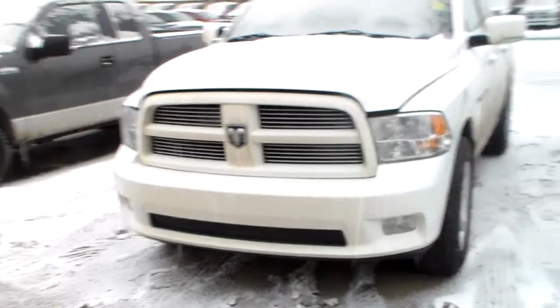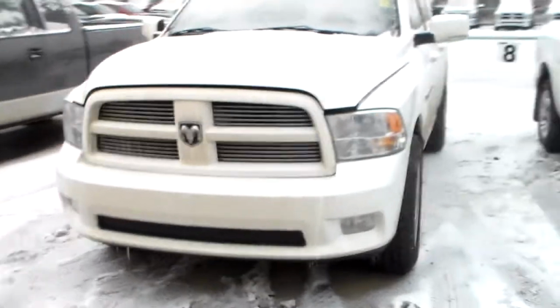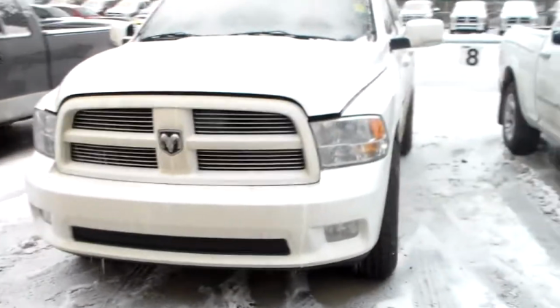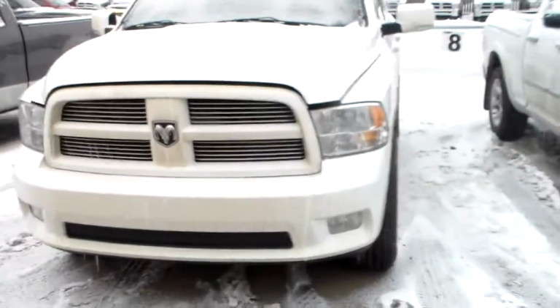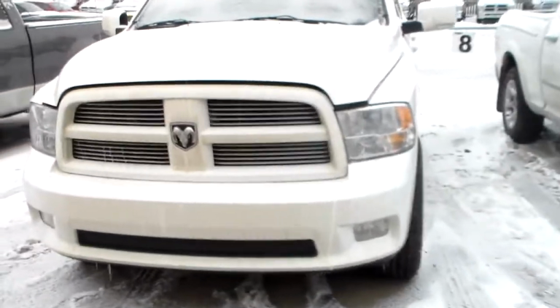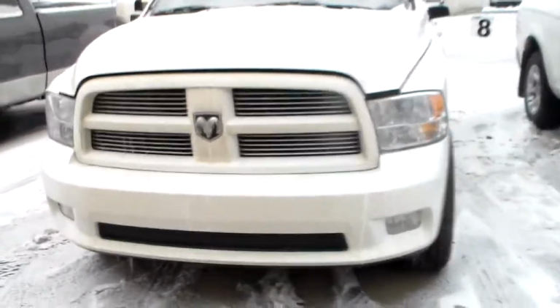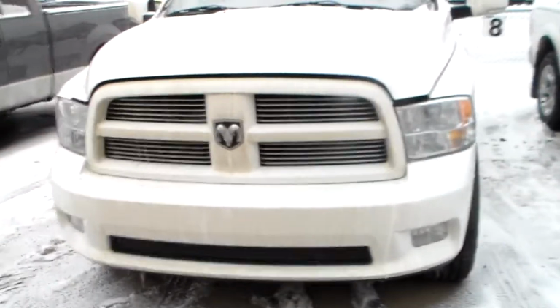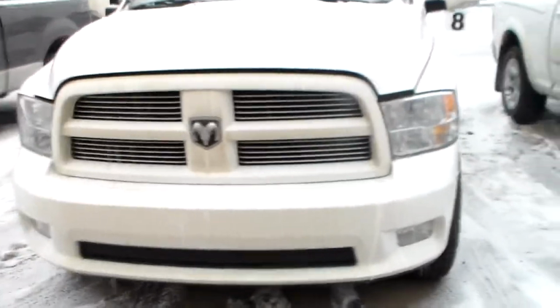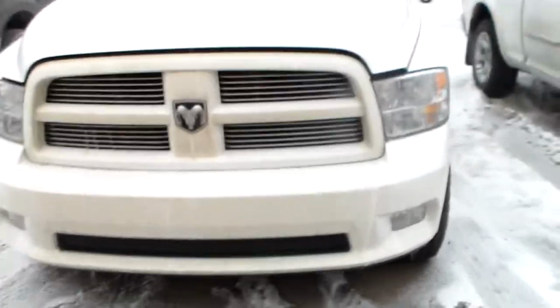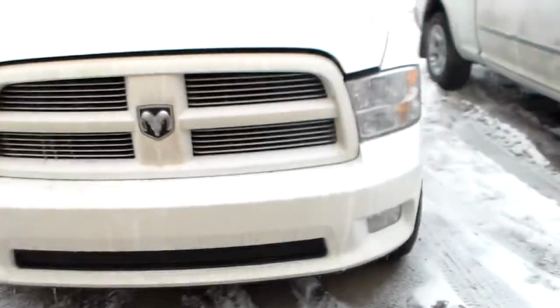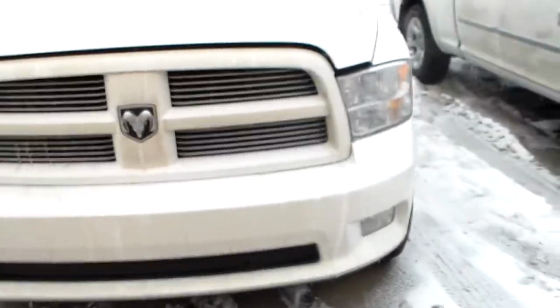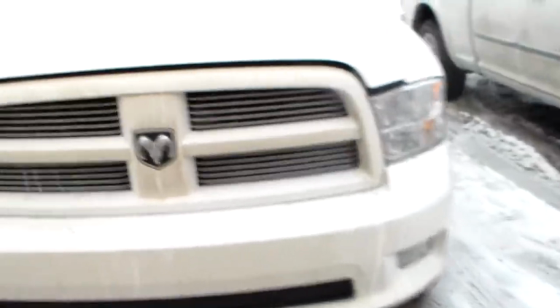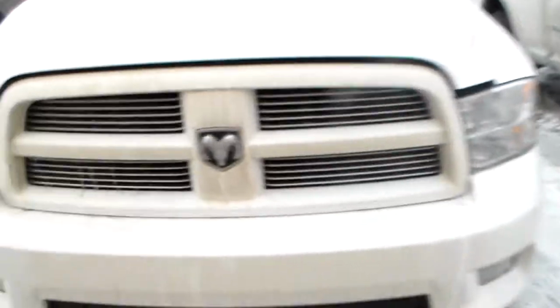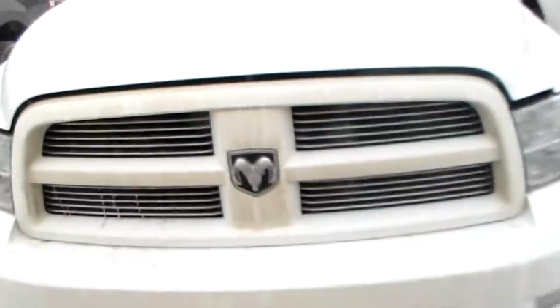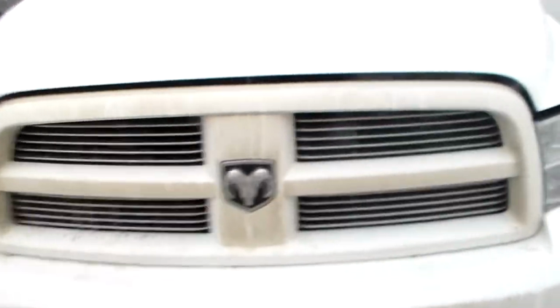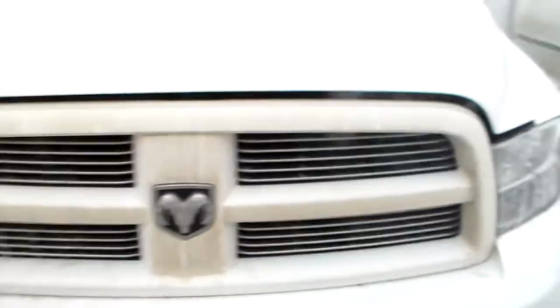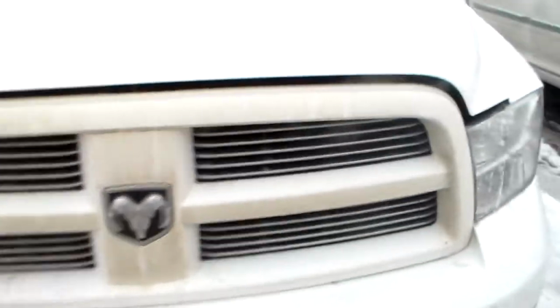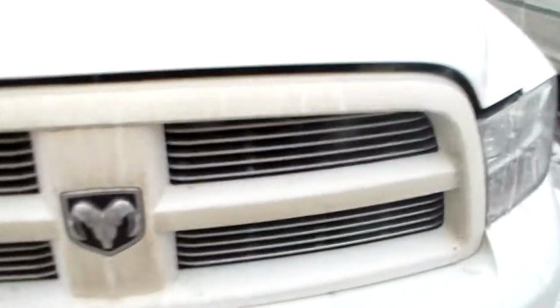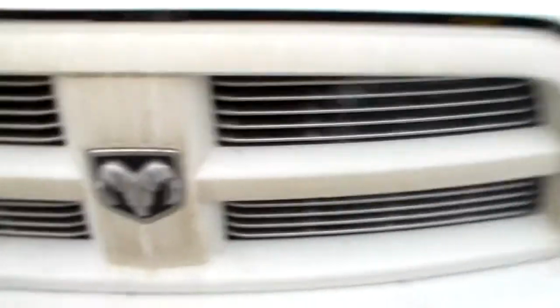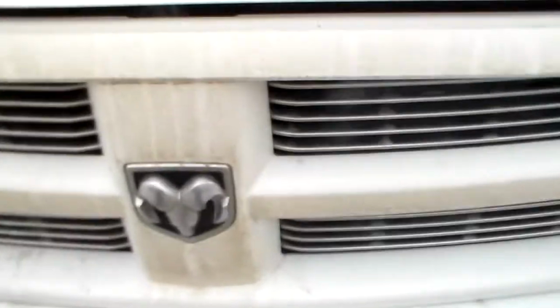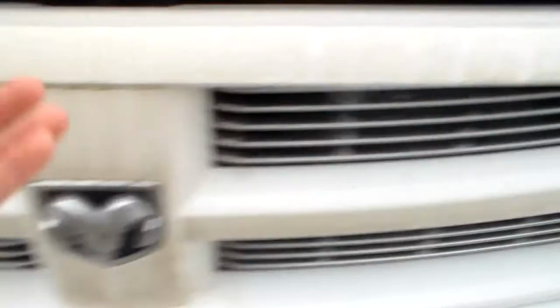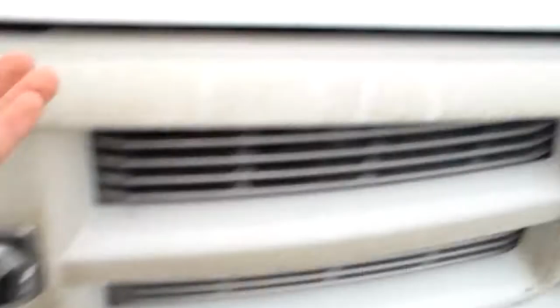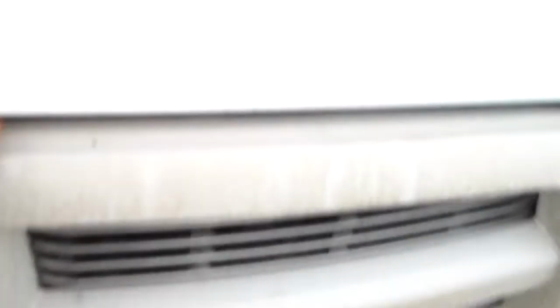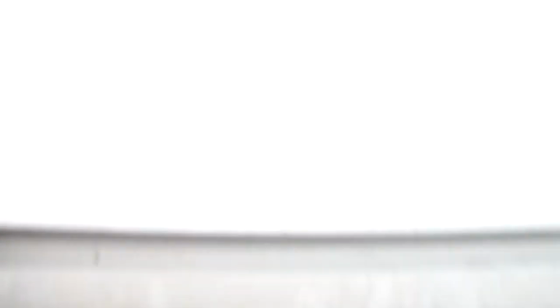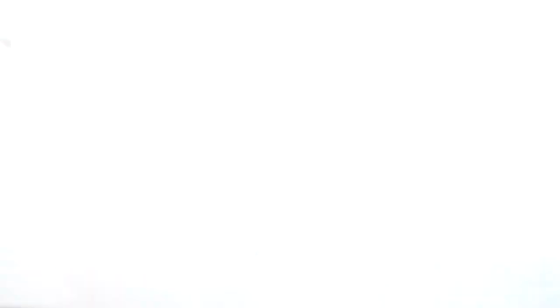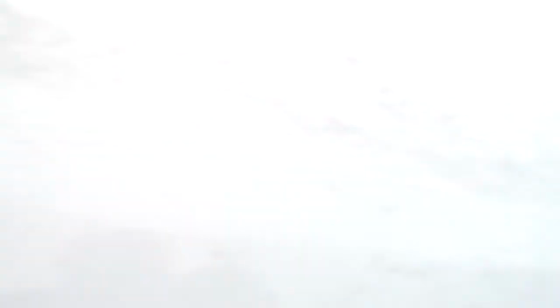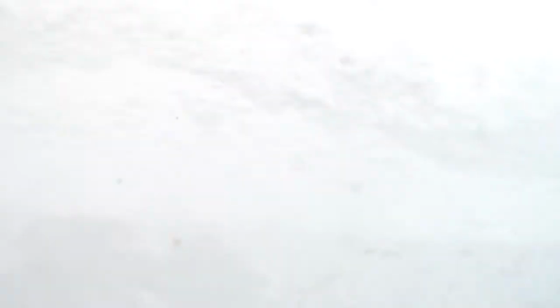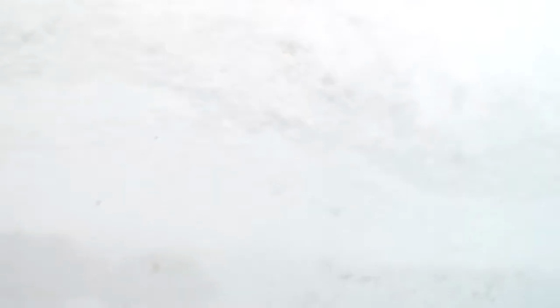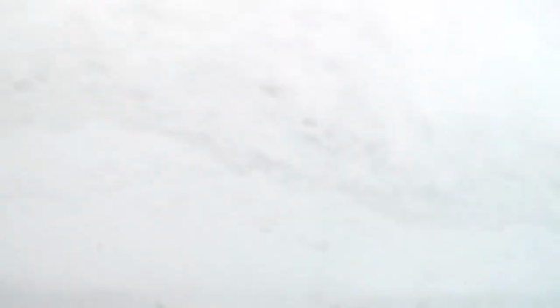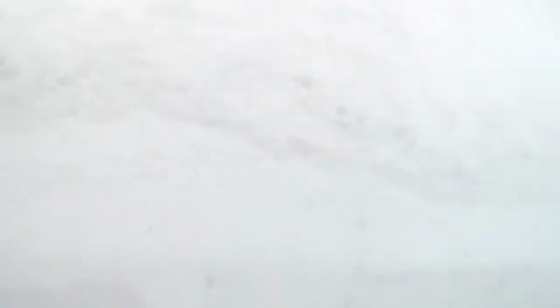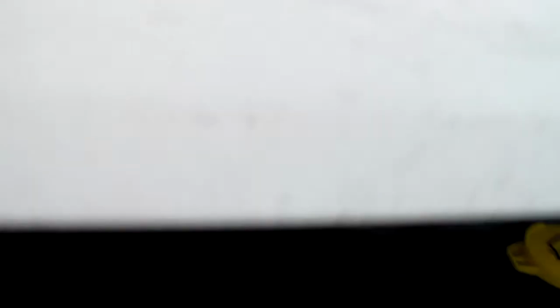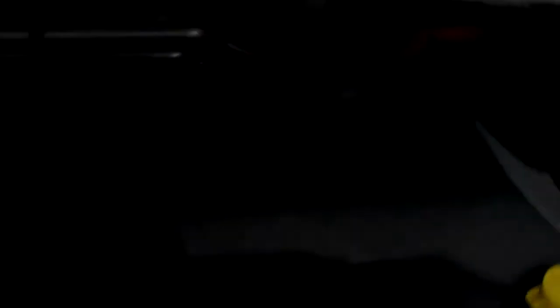So obviously it's got the fog lamps and the Lexon-coated headlights. Lexon's just bulletproofing, right? So they're really durable.